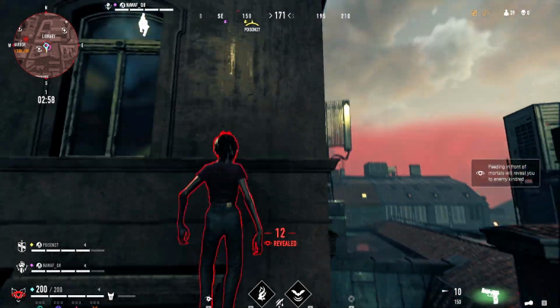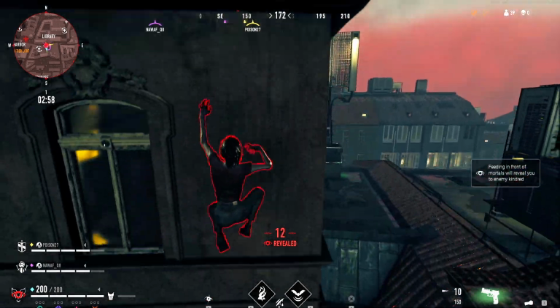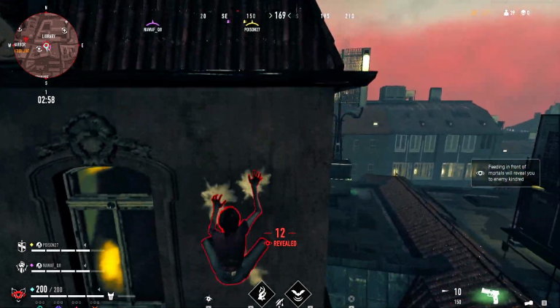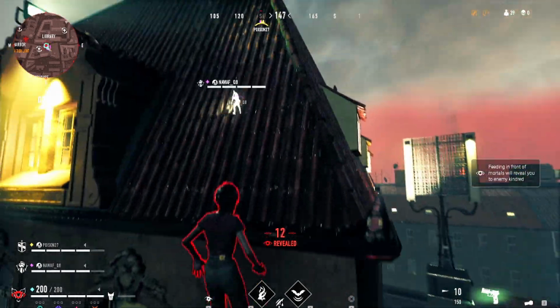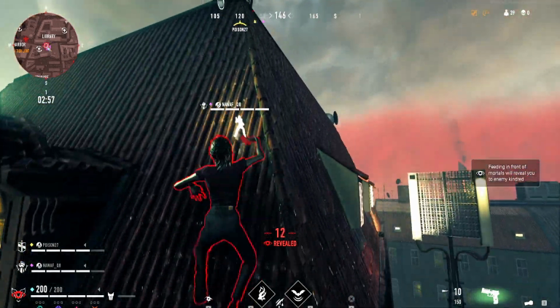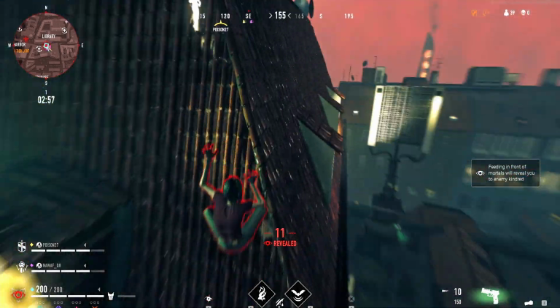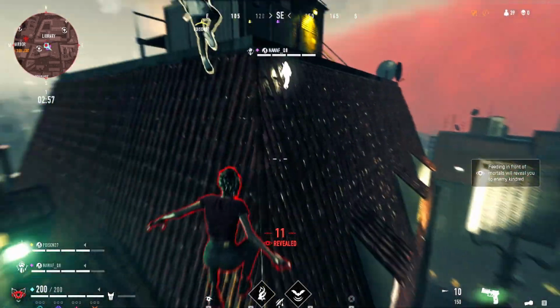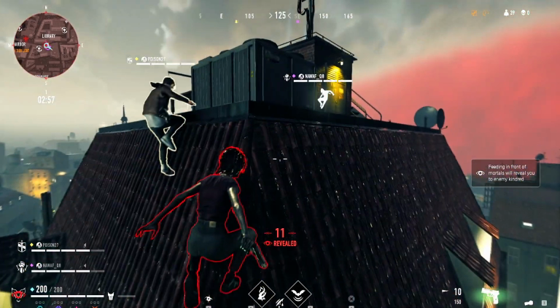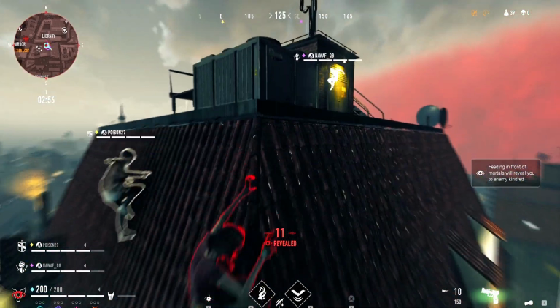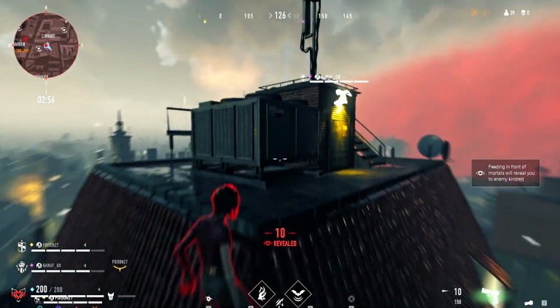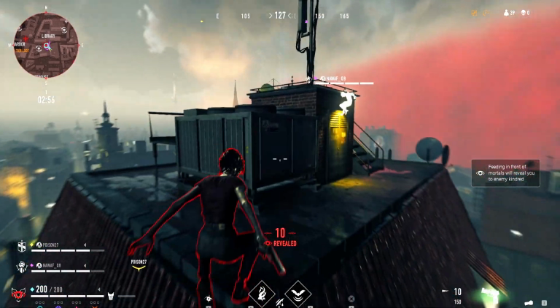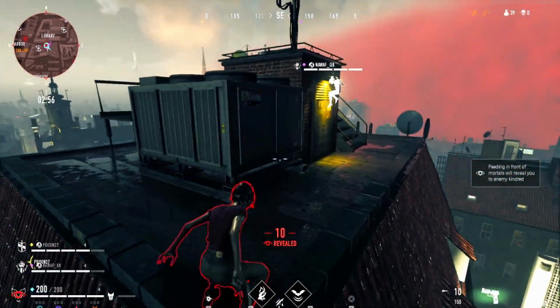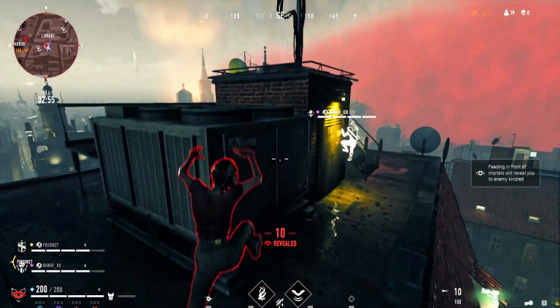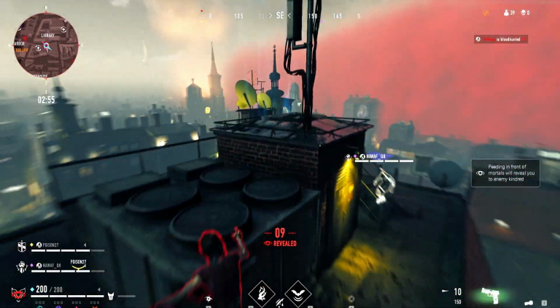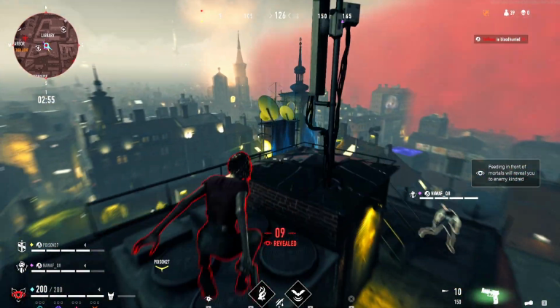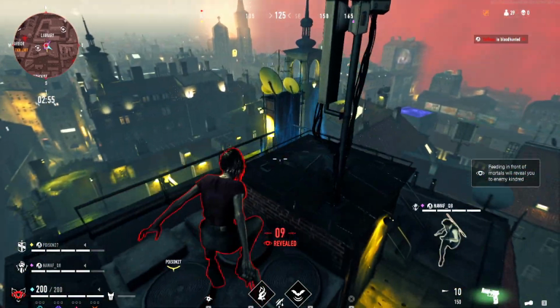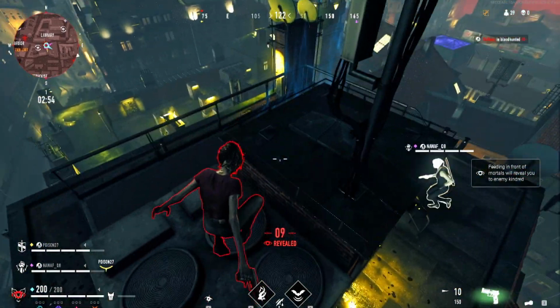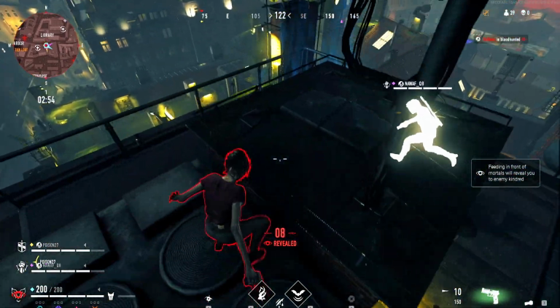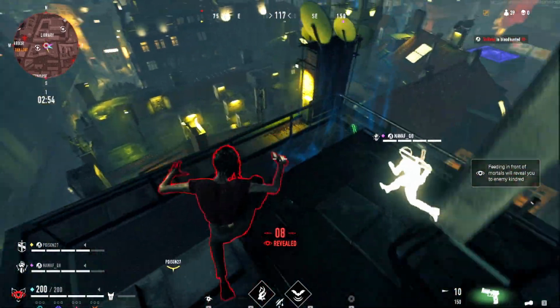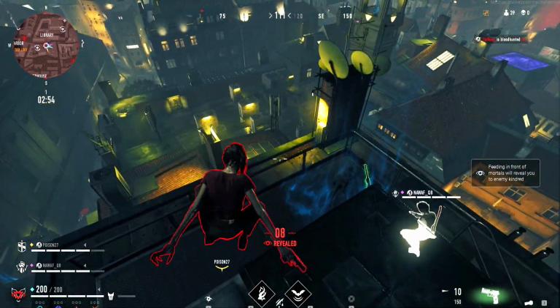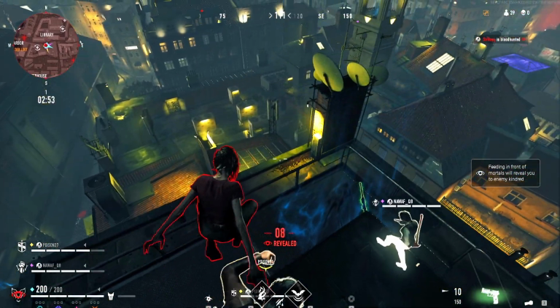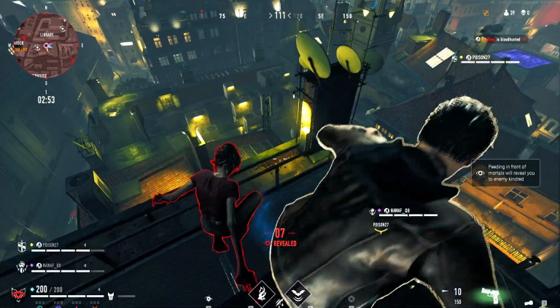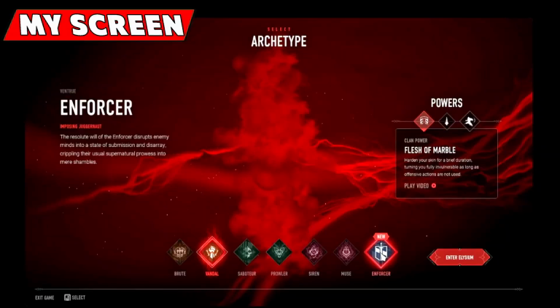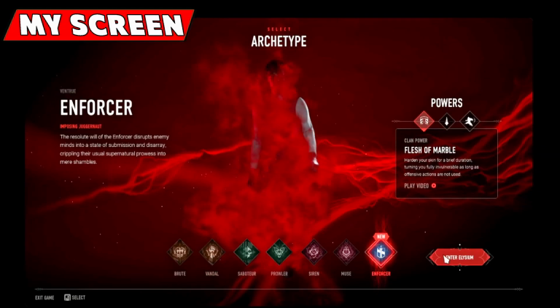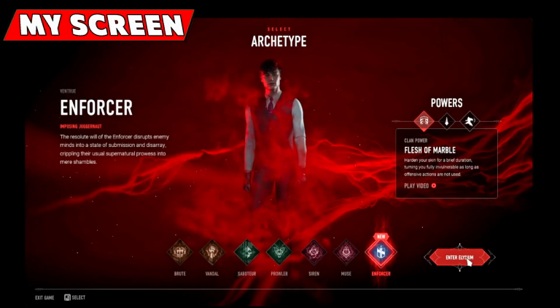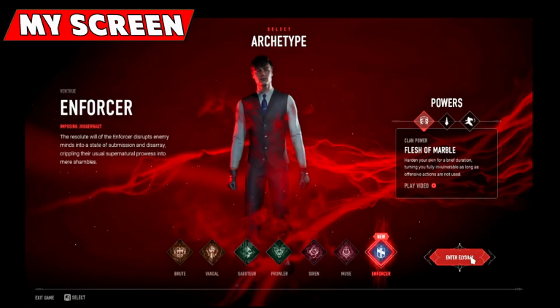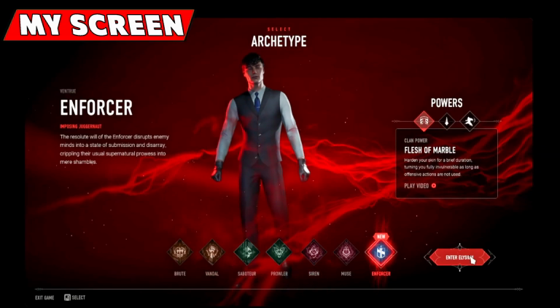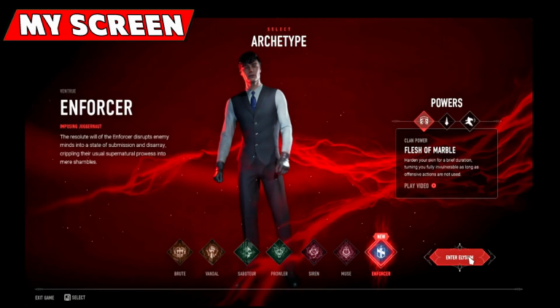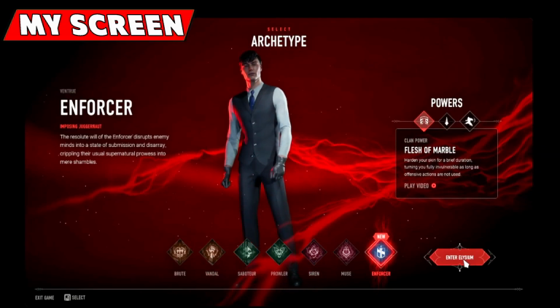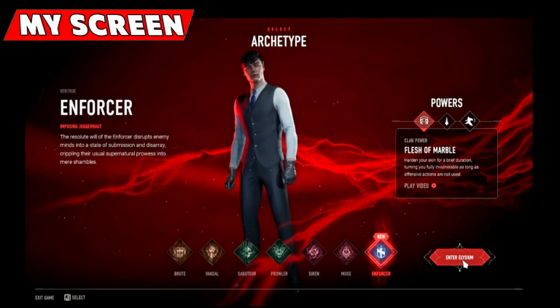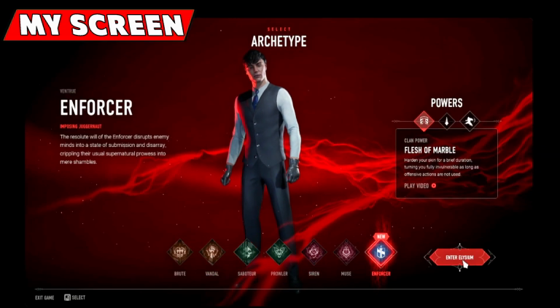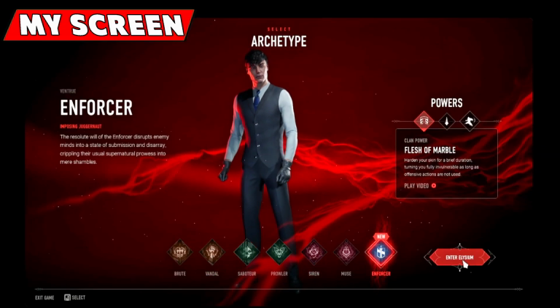Hello, I am going to show you how to add and play with your friends. Let's get started. First of all, press on the Enter Elysium.